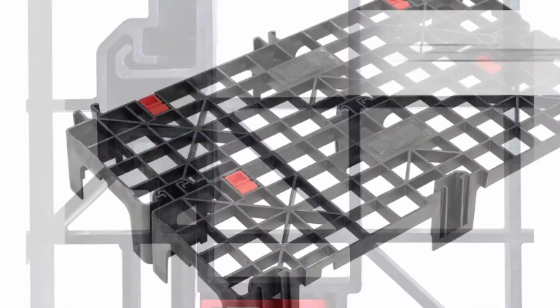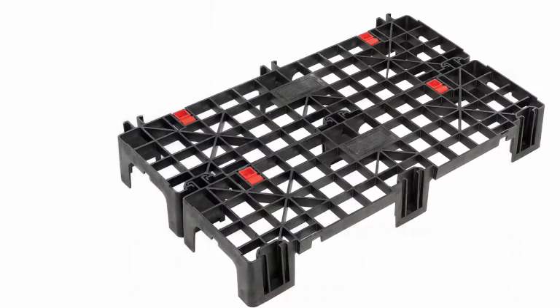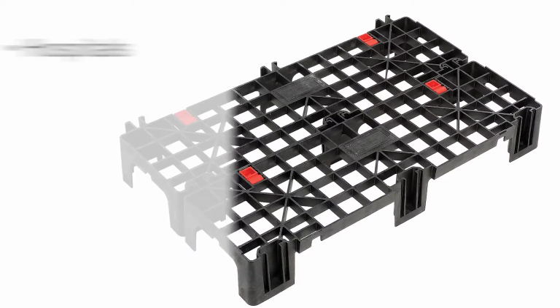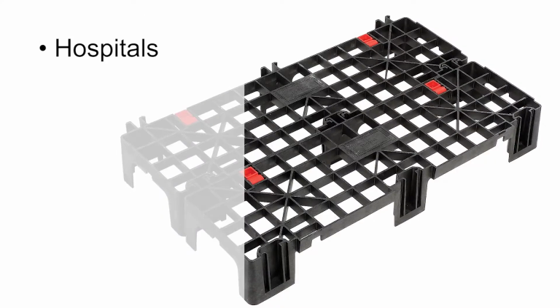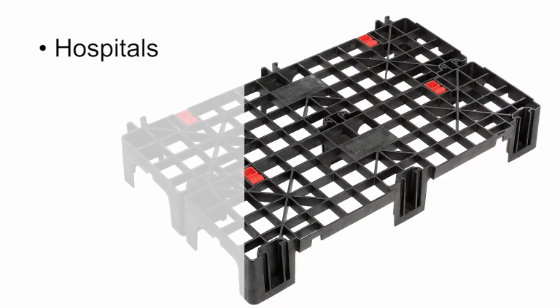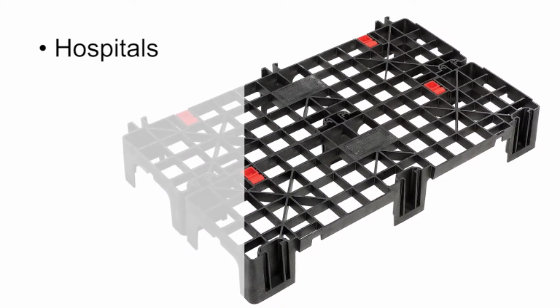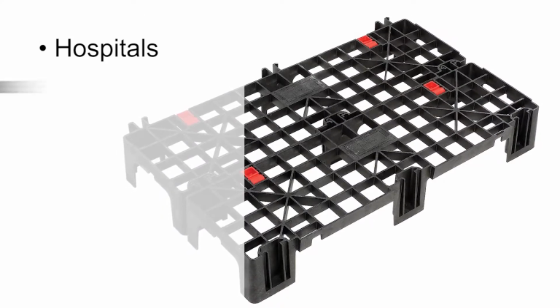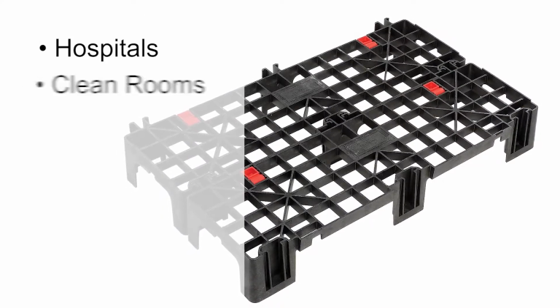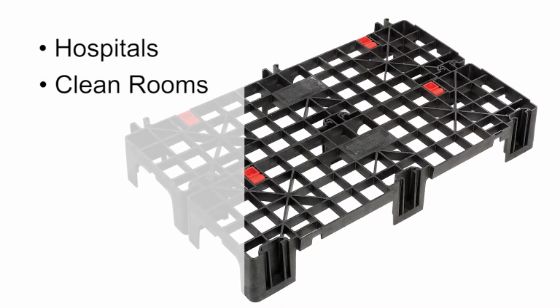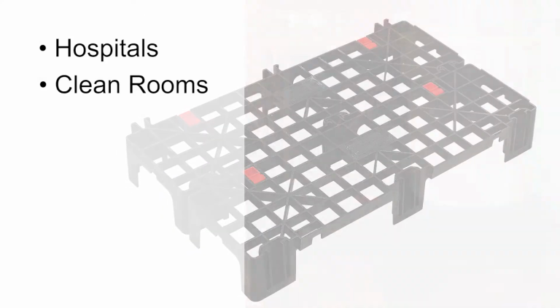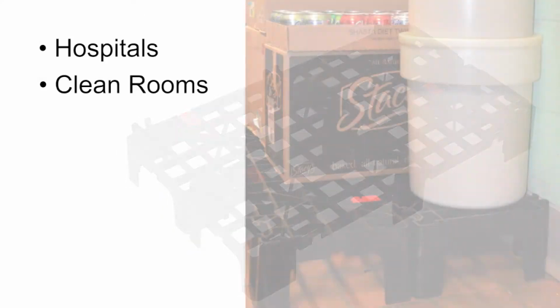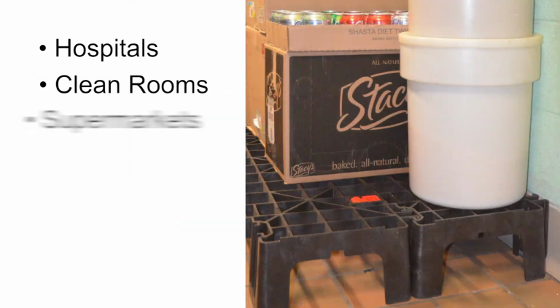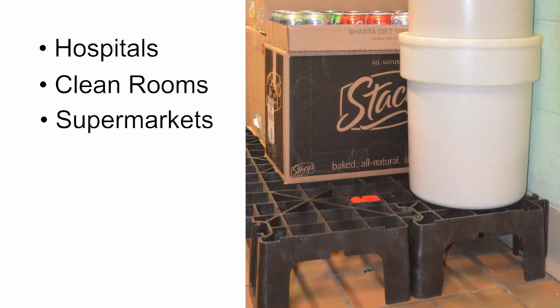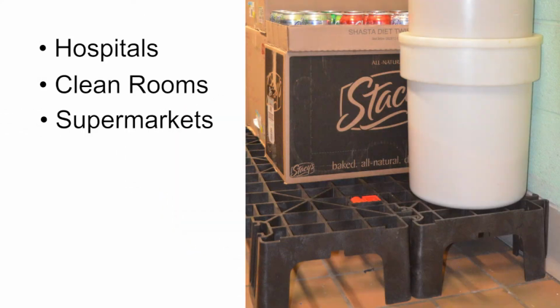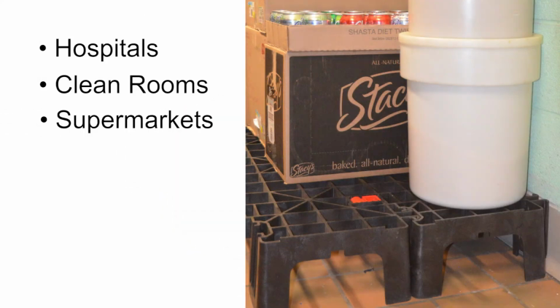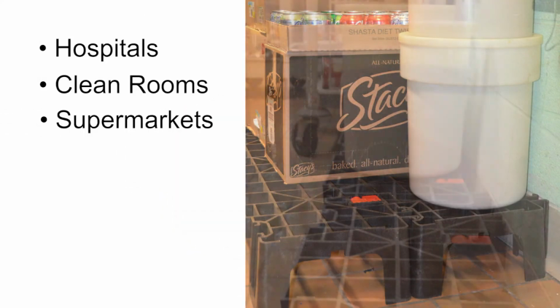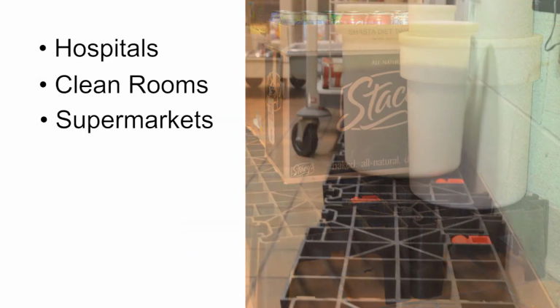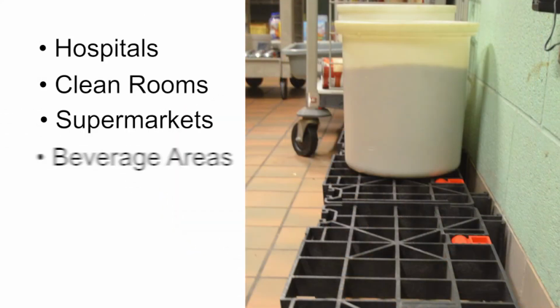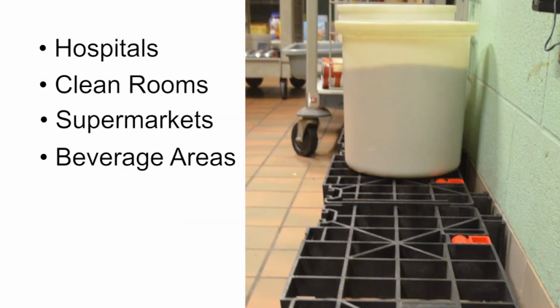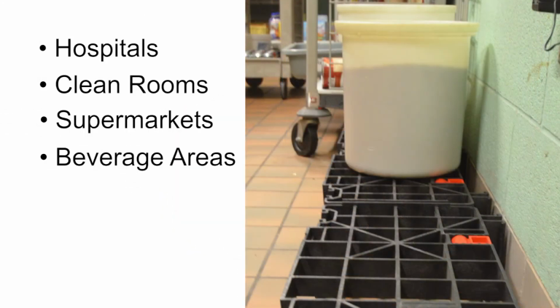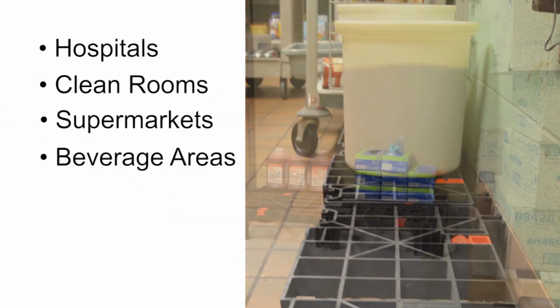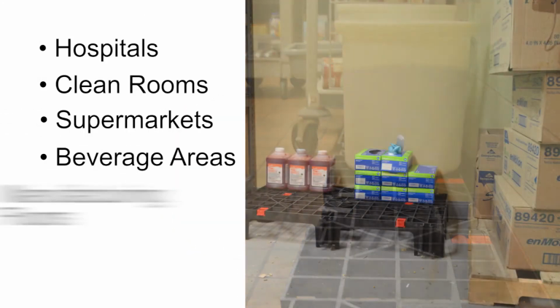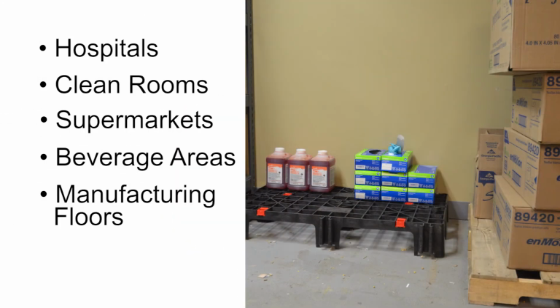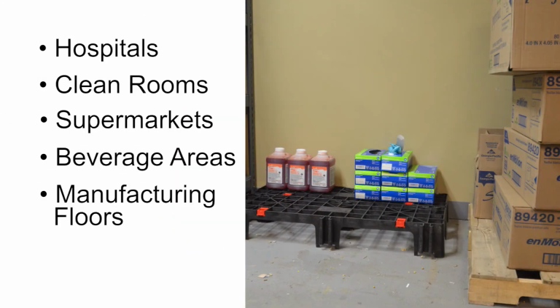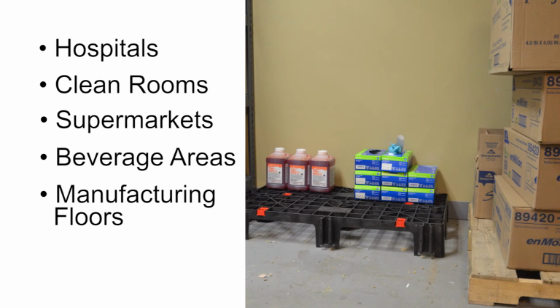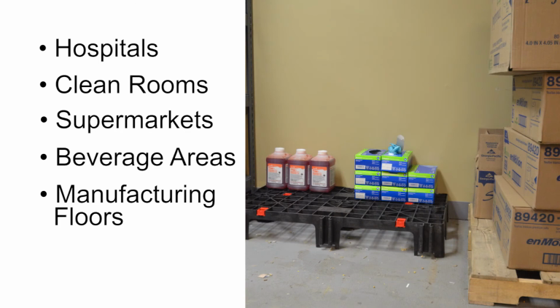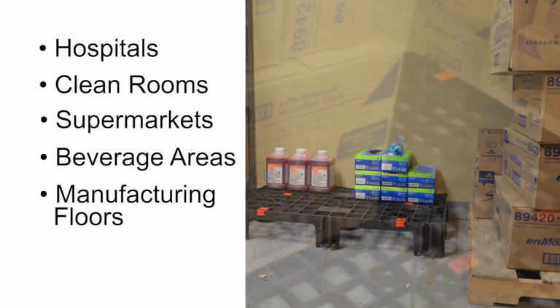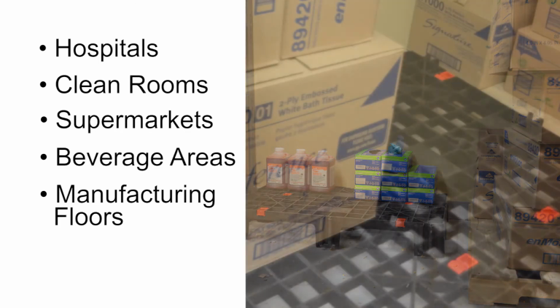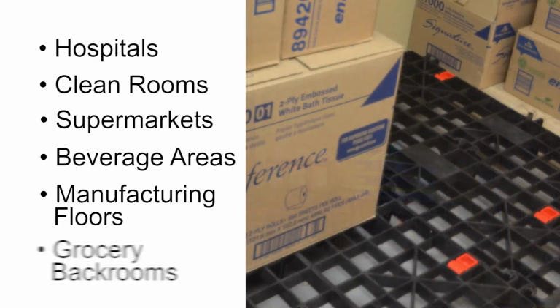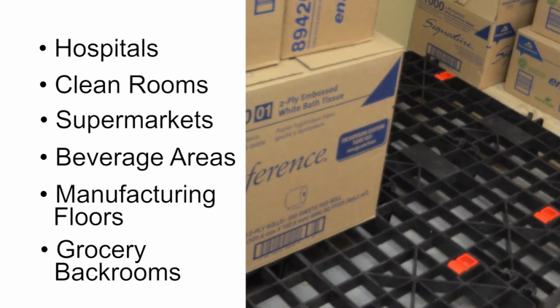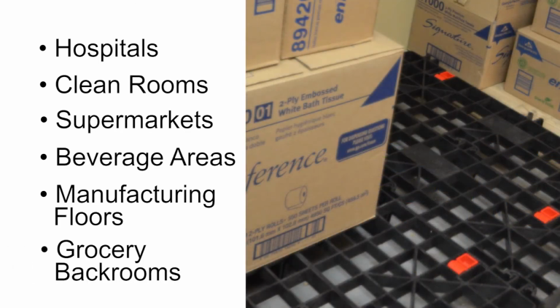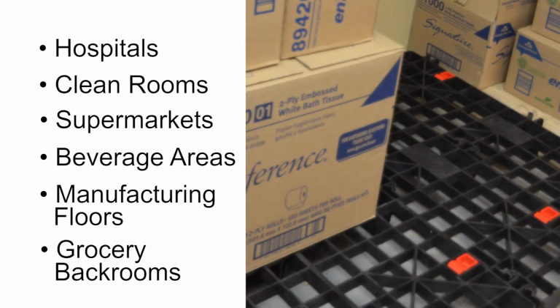Including hospitals, clean rooms, supermarkets, beverage areas, manufacturing floors and grocery back rooms.